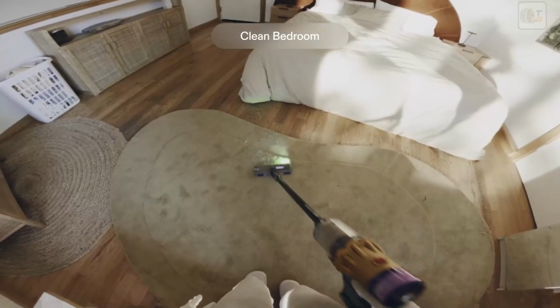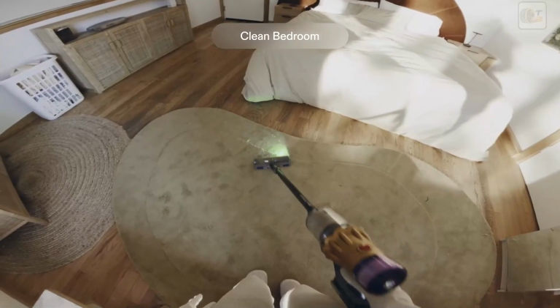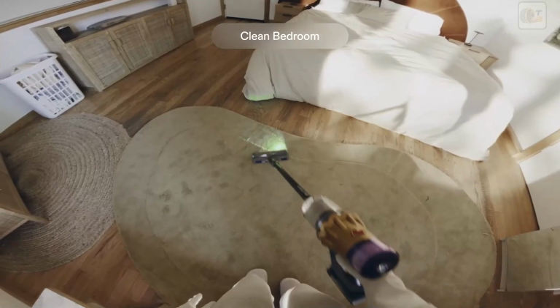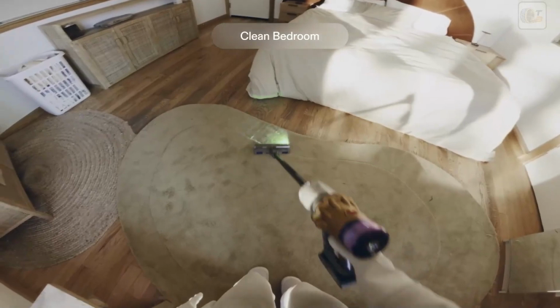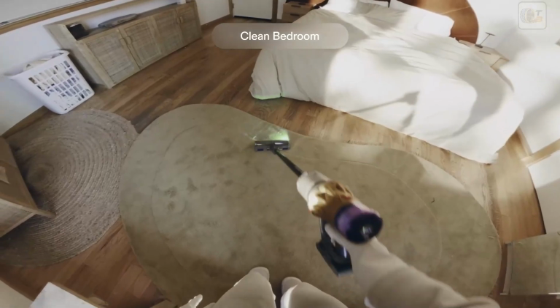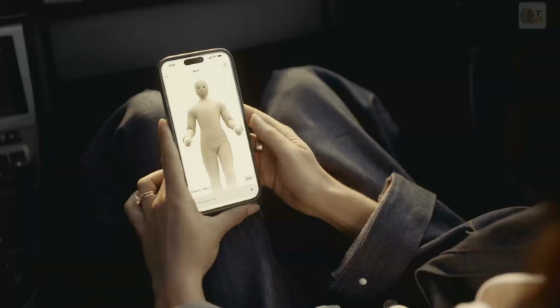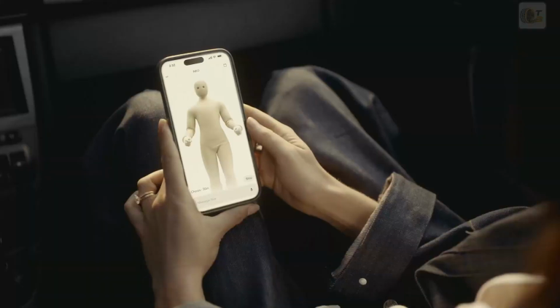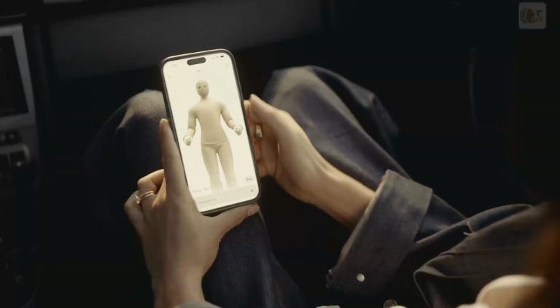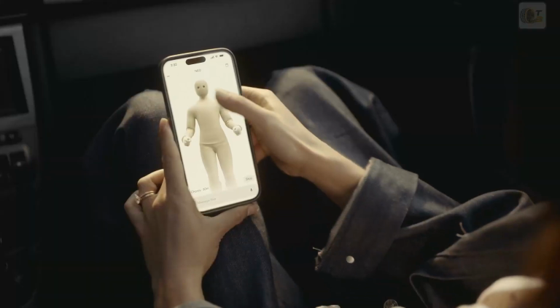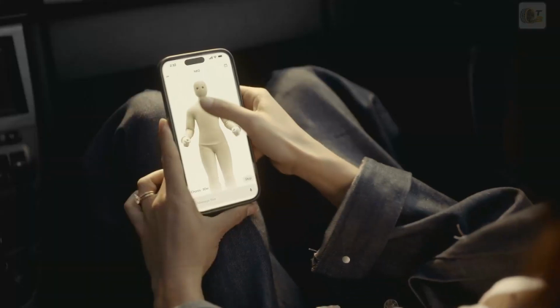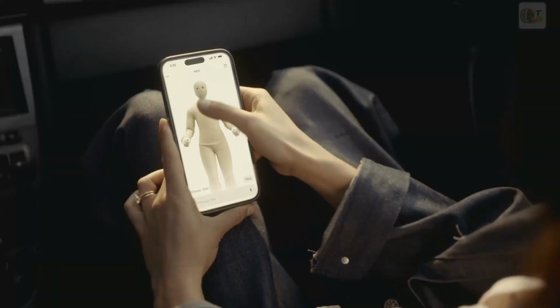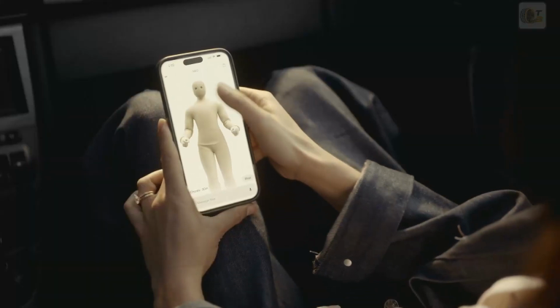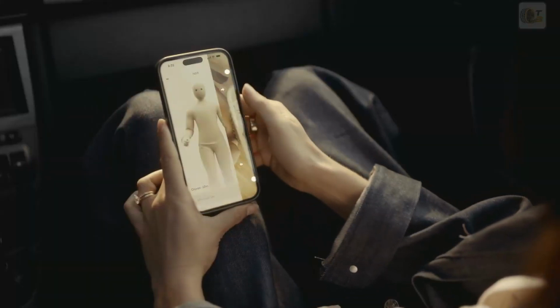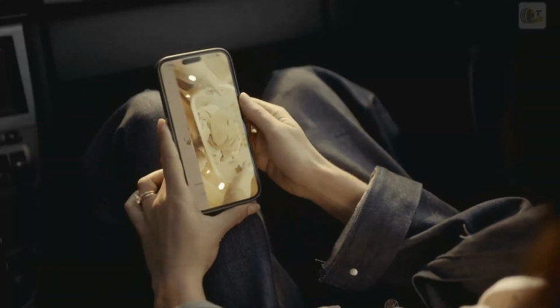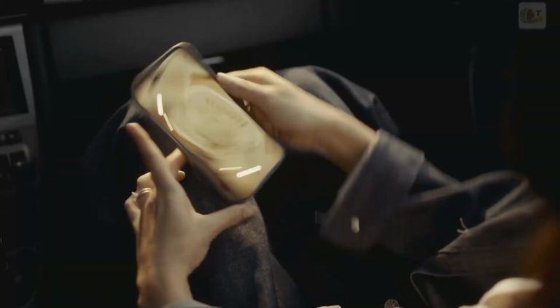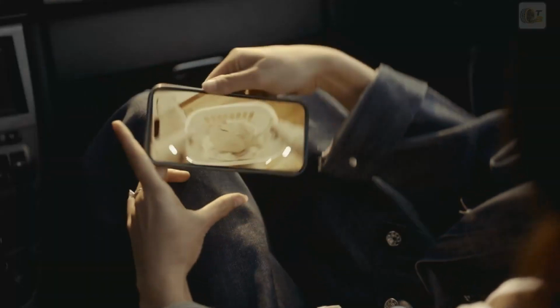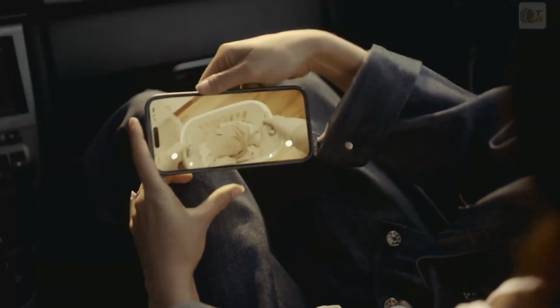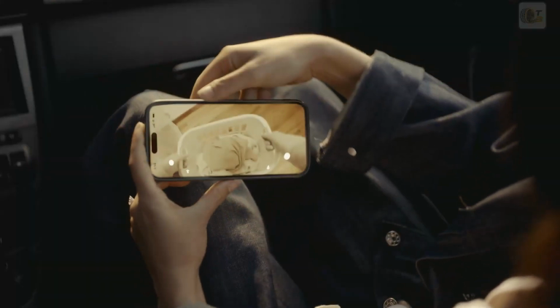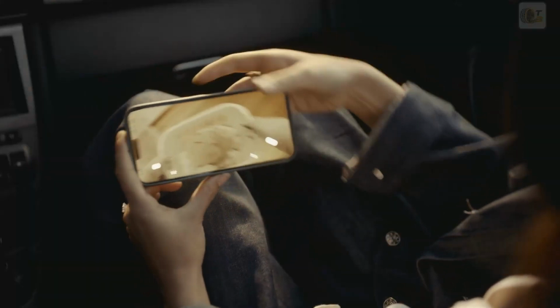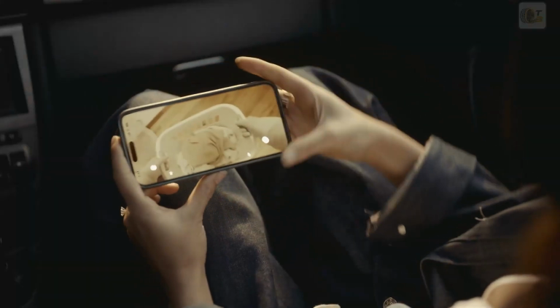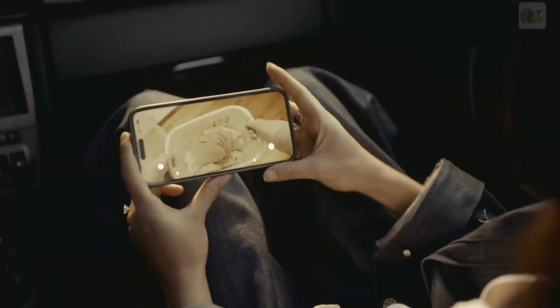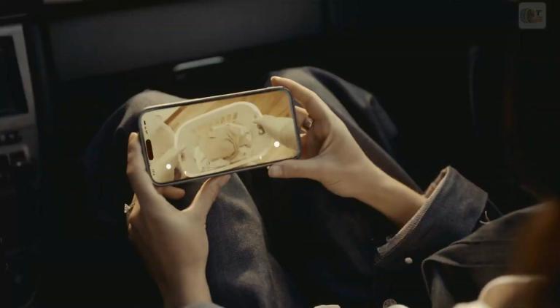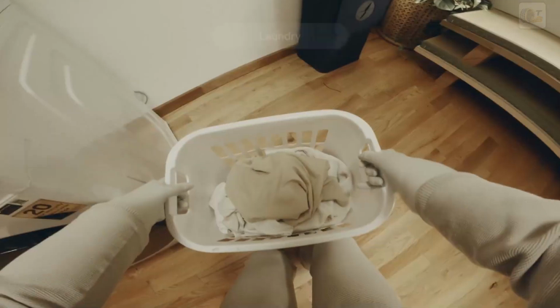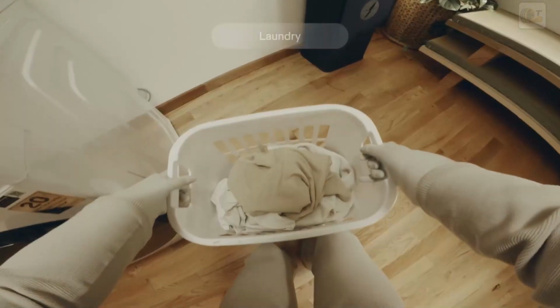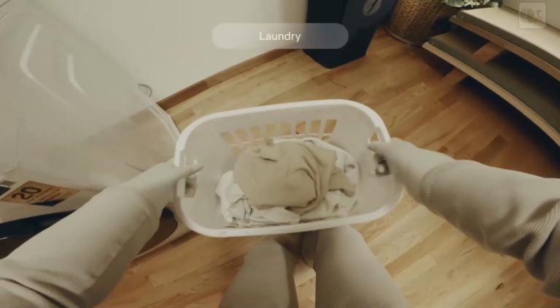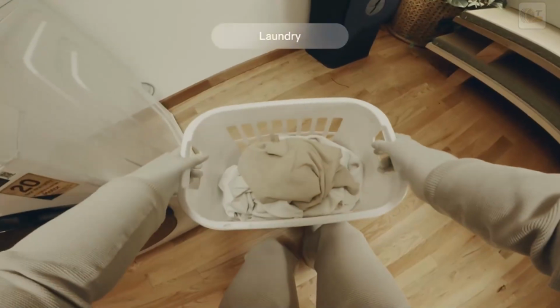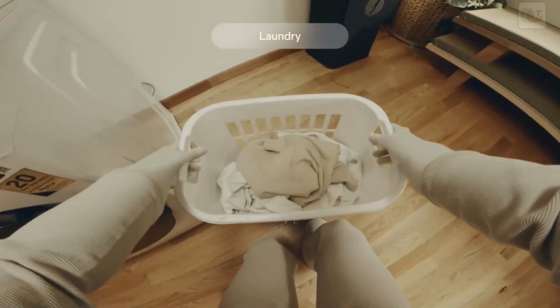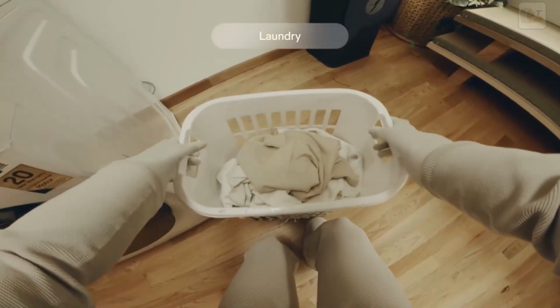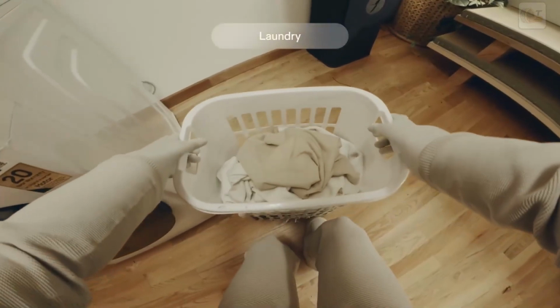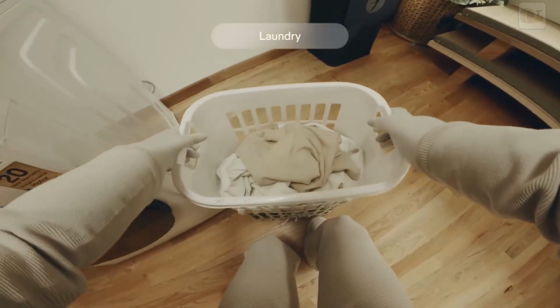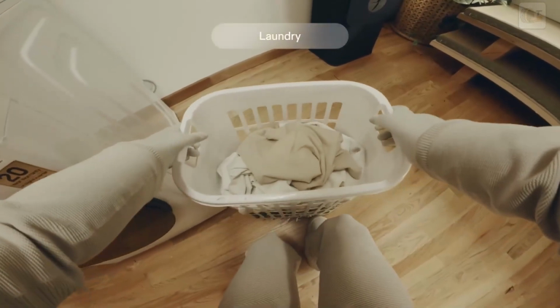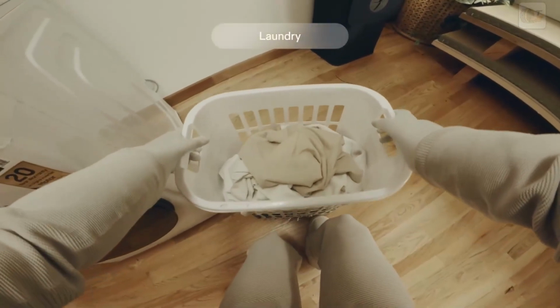Any time you're away from home and you want to see what your Neo is up to, you can open the app and see directly from Neo's point of view.